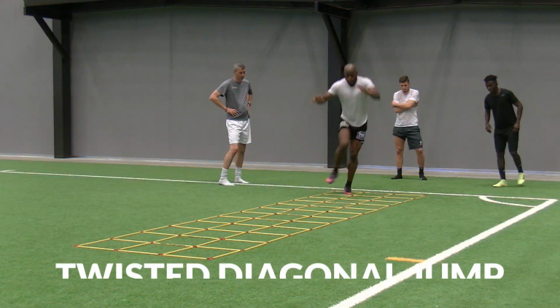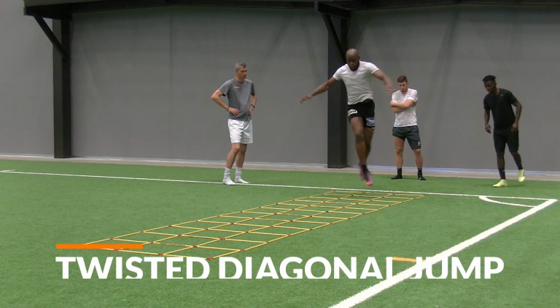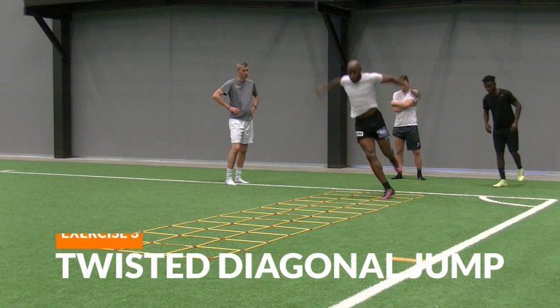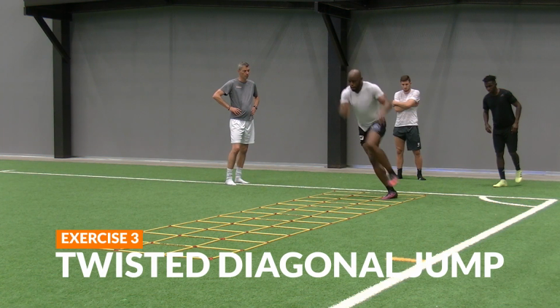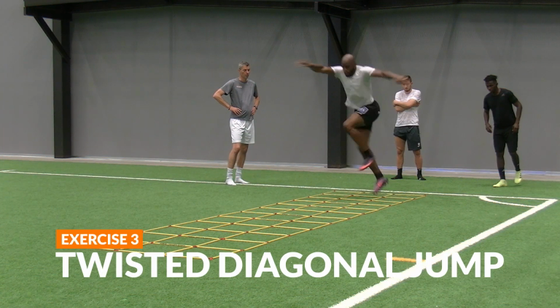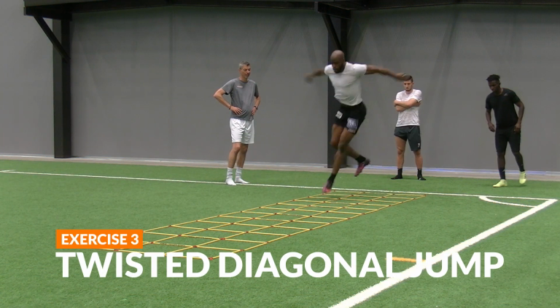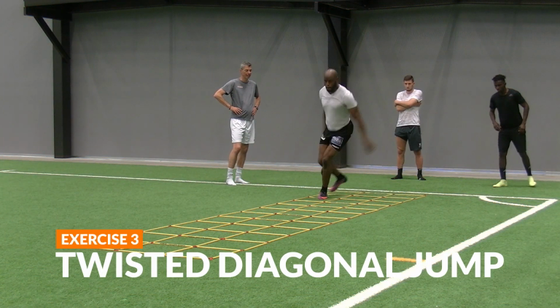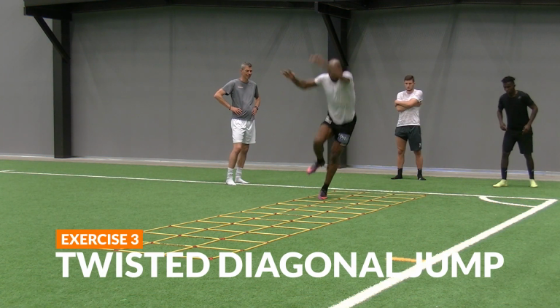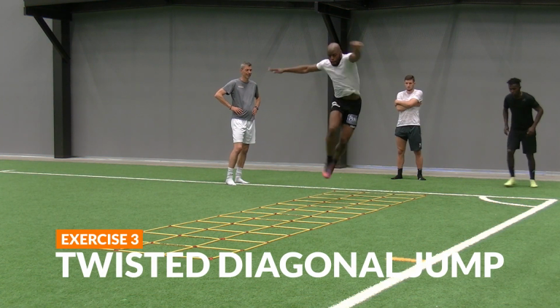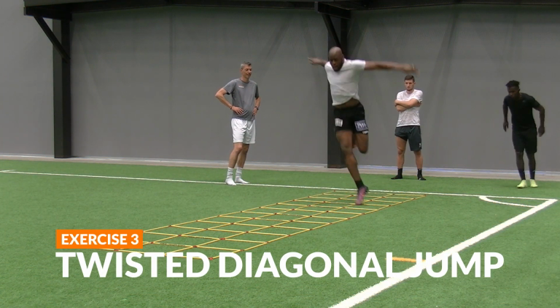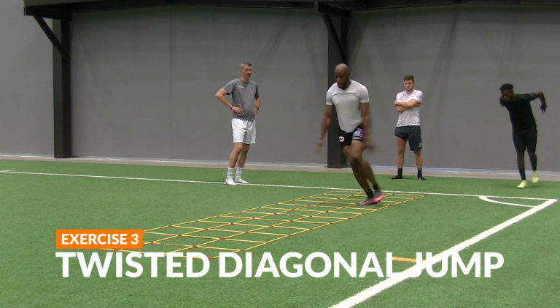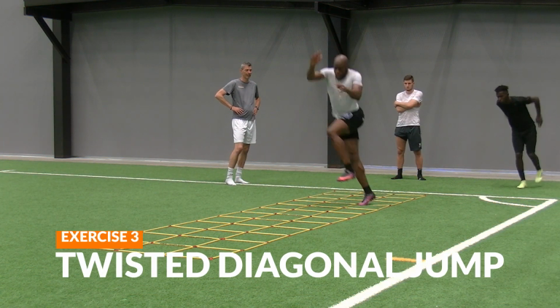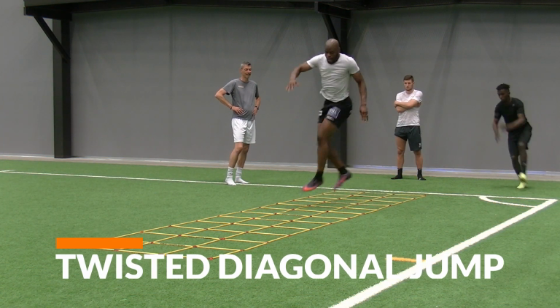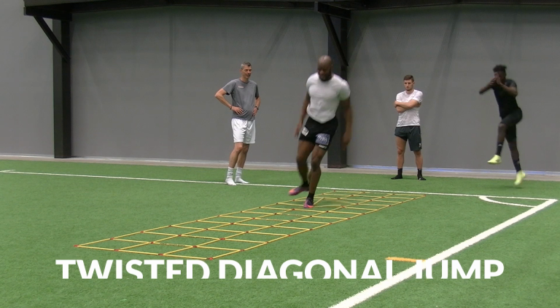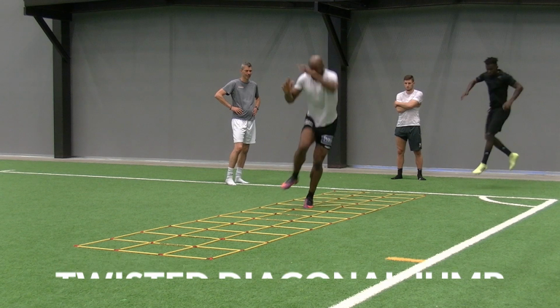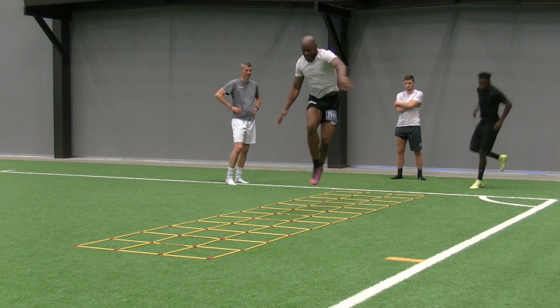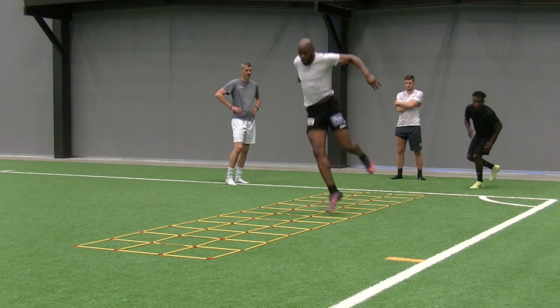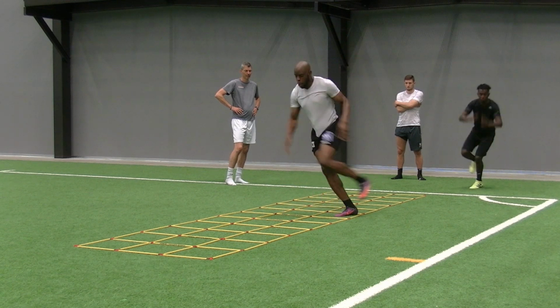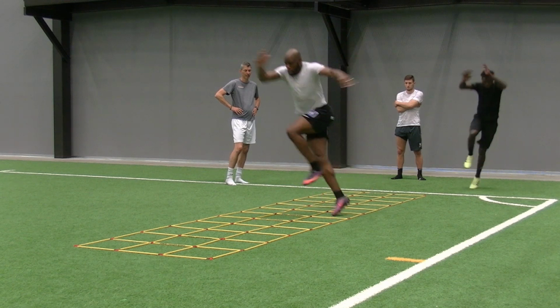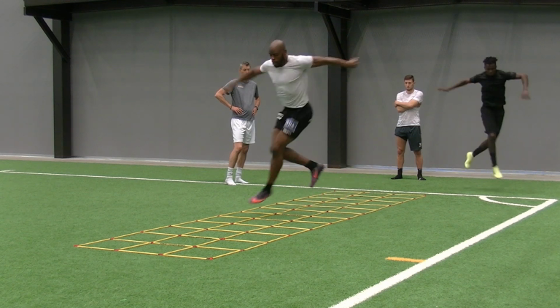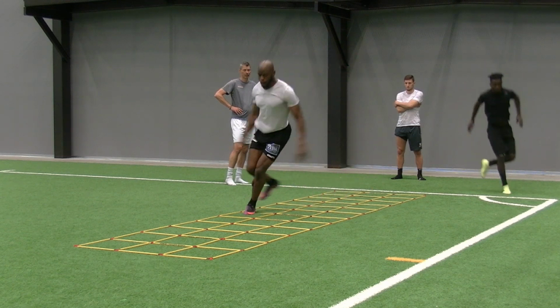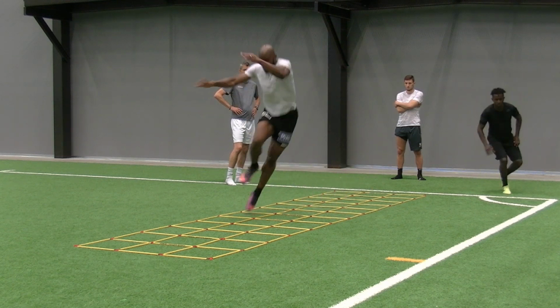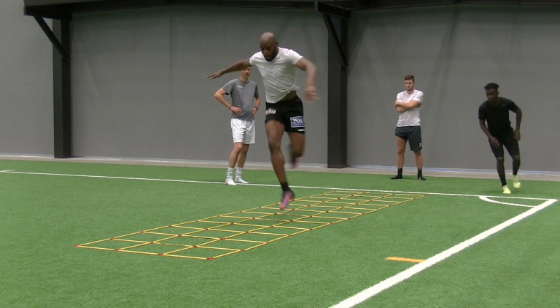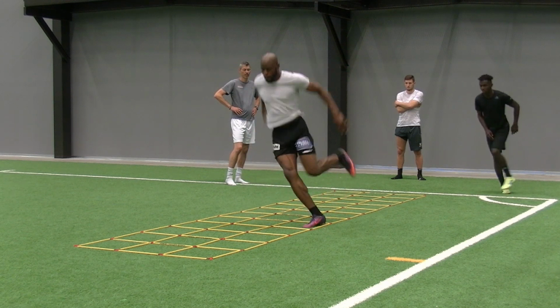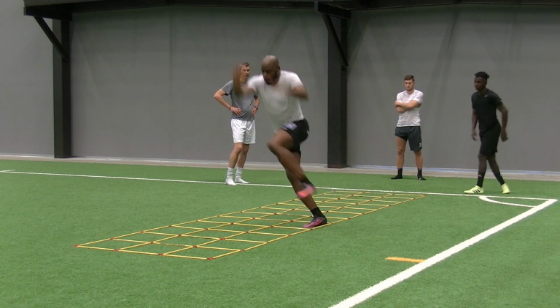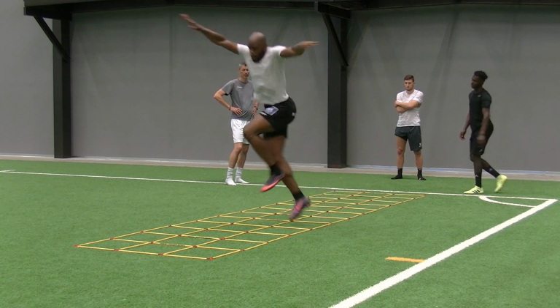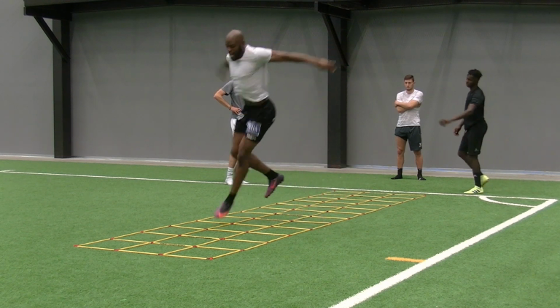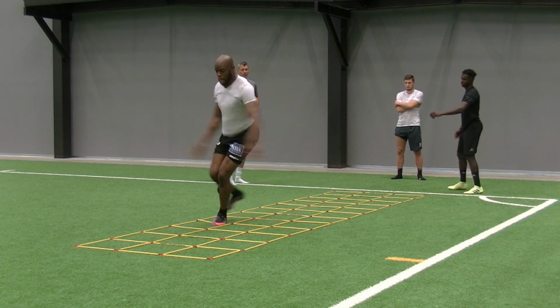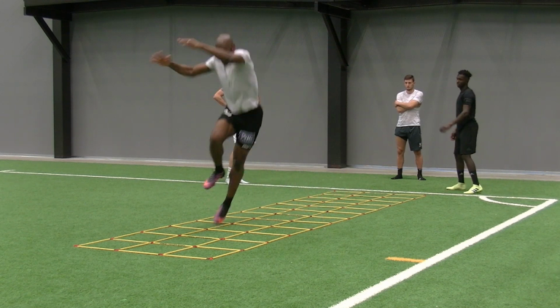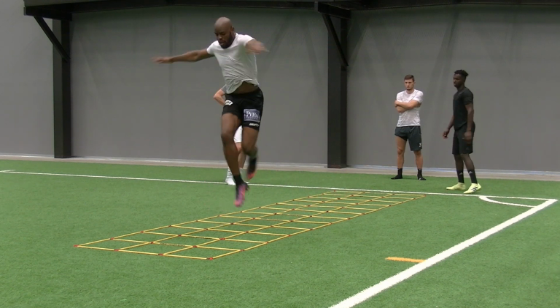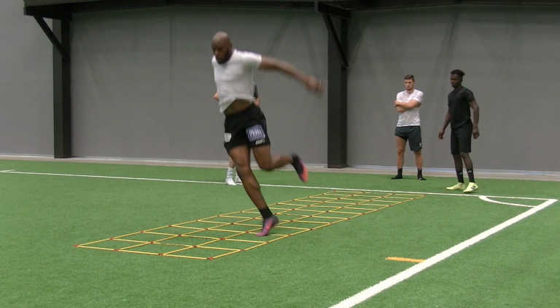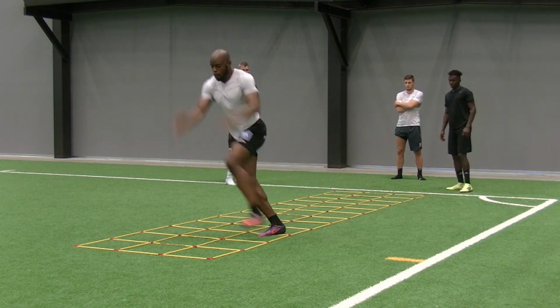Twisted diagonal jump. Jump with the left foot in the right lane and the right foot in the left lane.